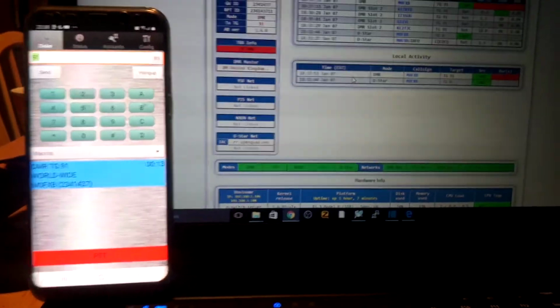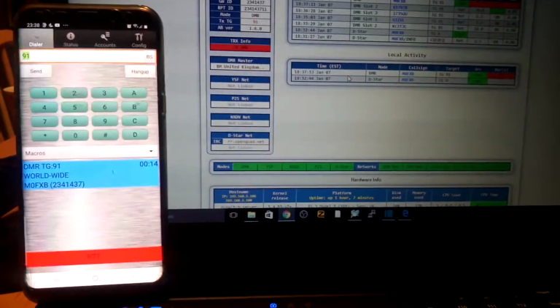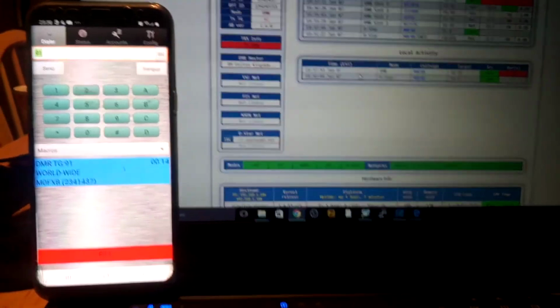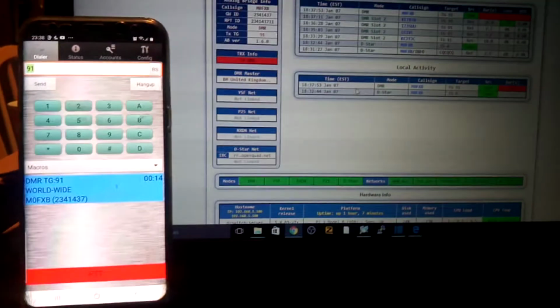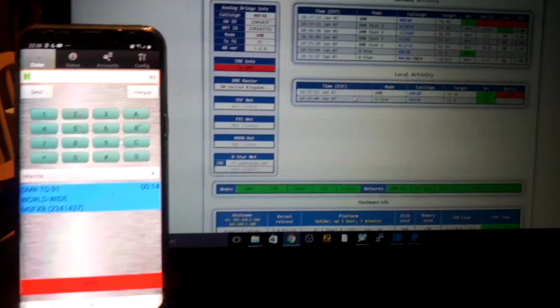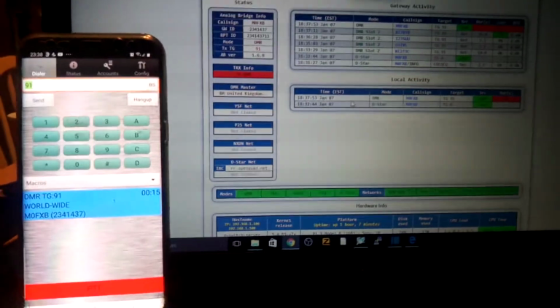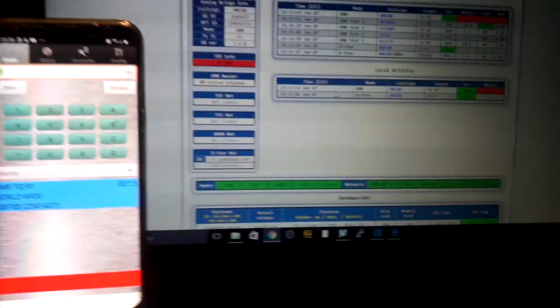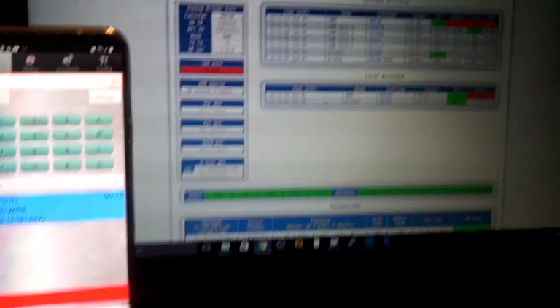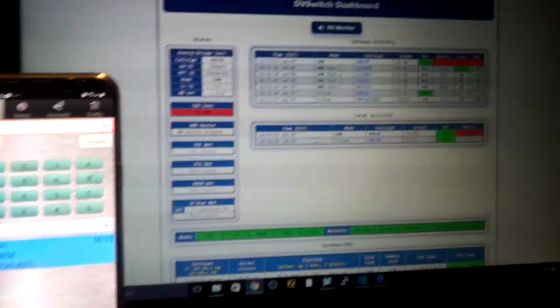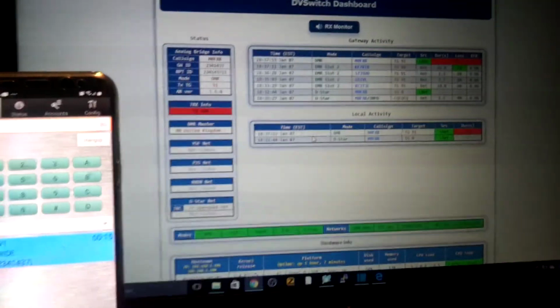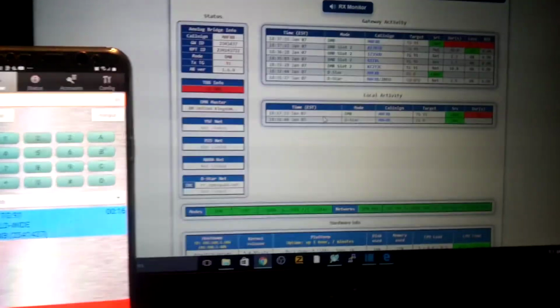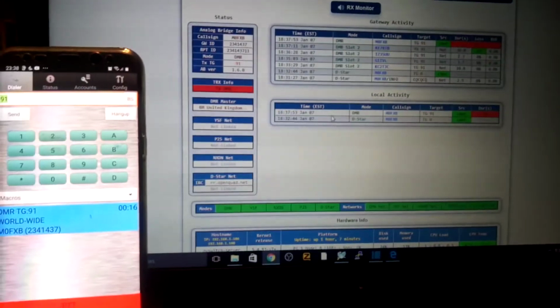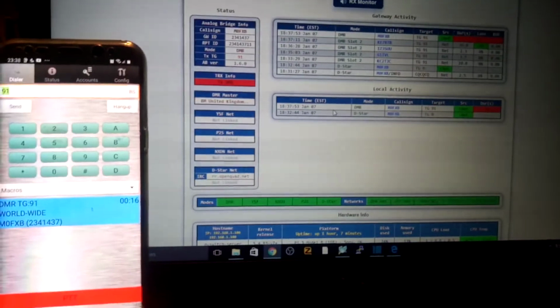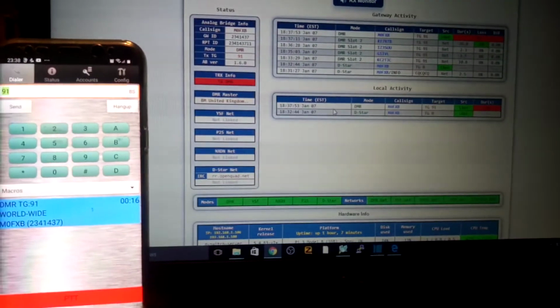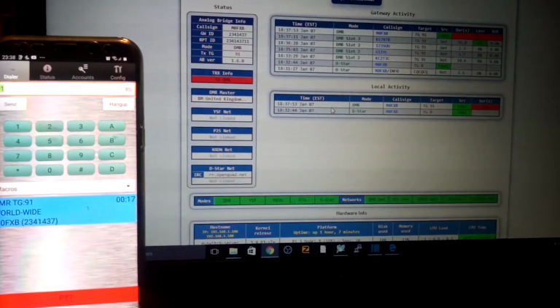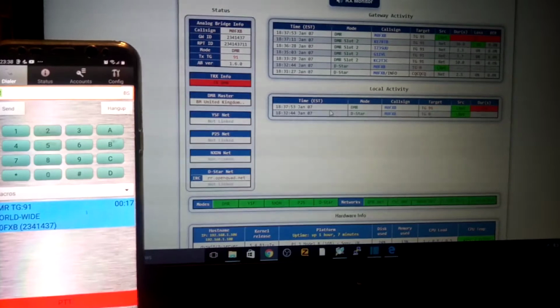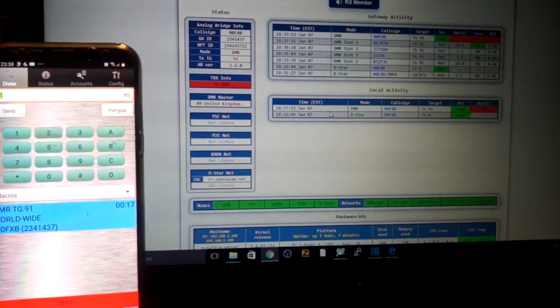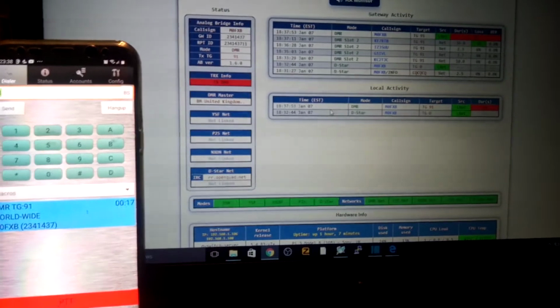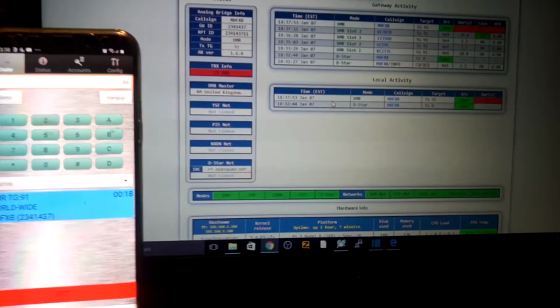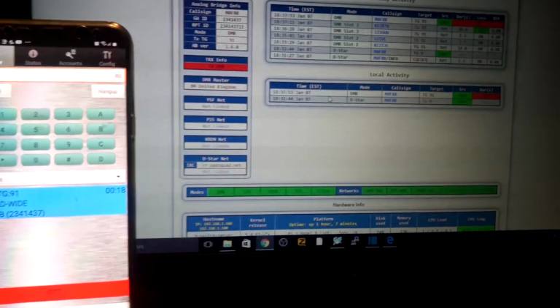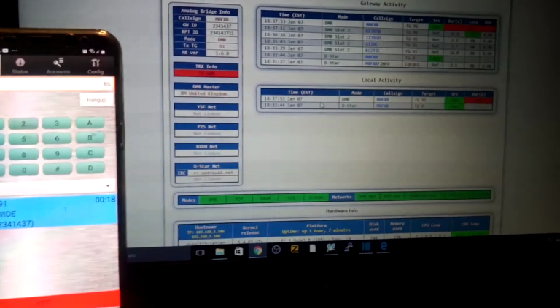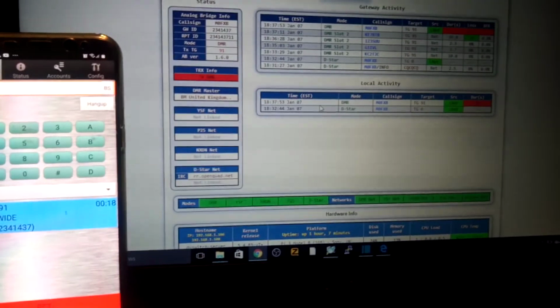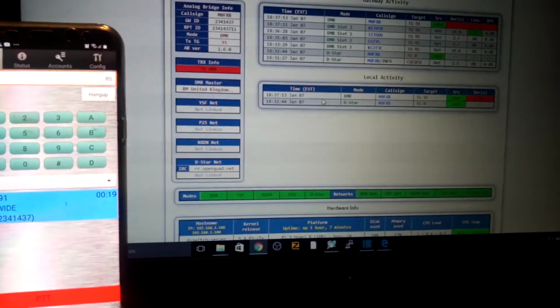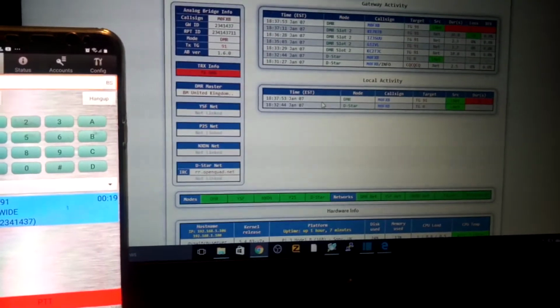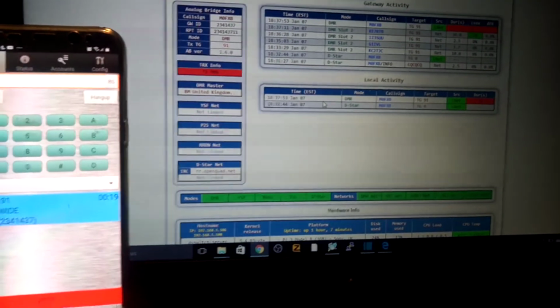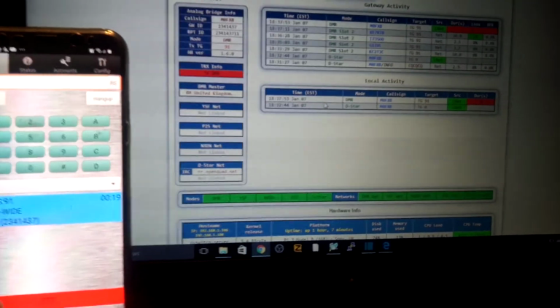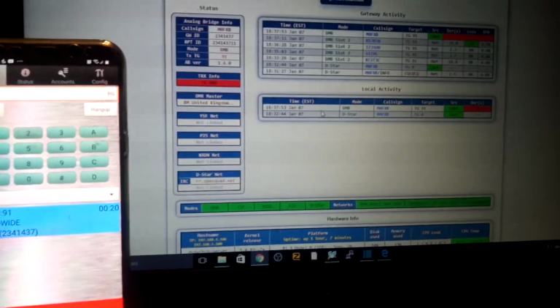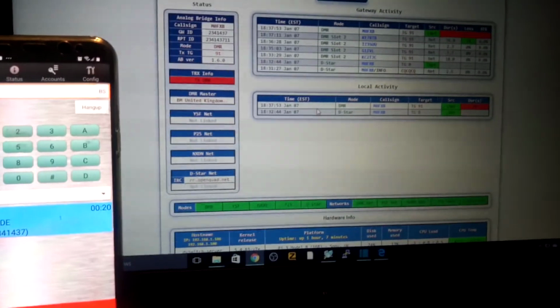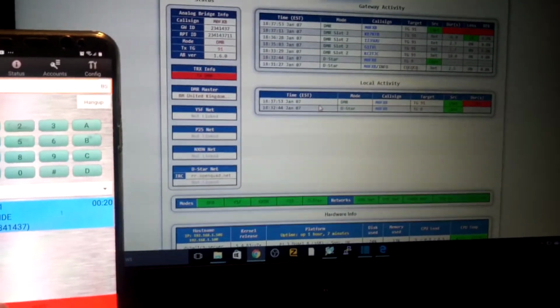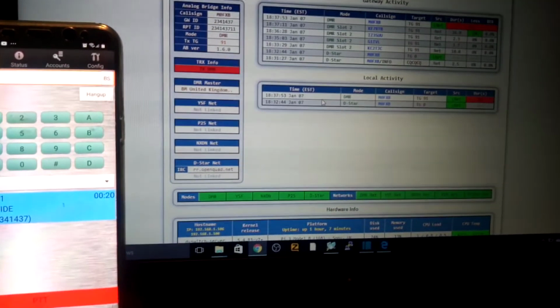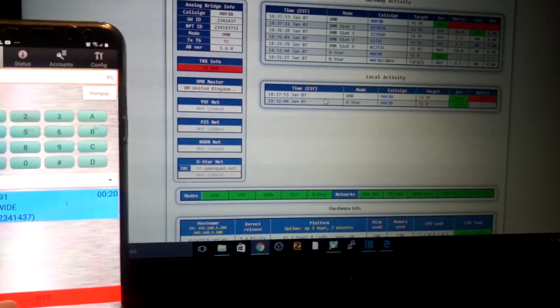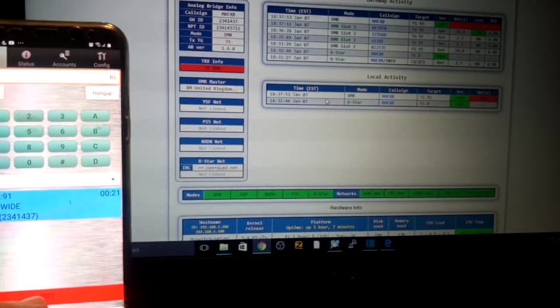I'm going to go stand by and just make a record of some of the settings I've got here for DVSwitch. 7.3, all the best.